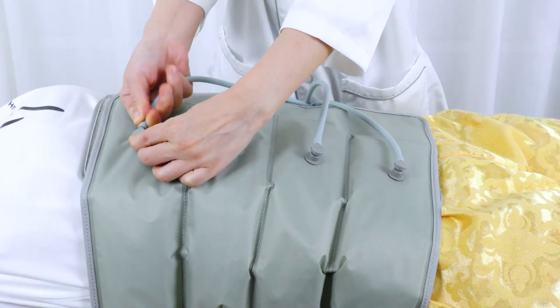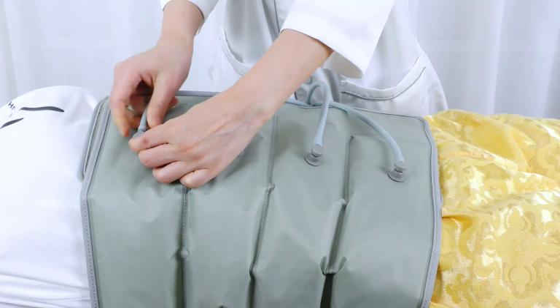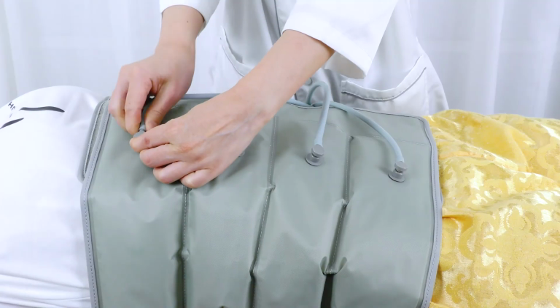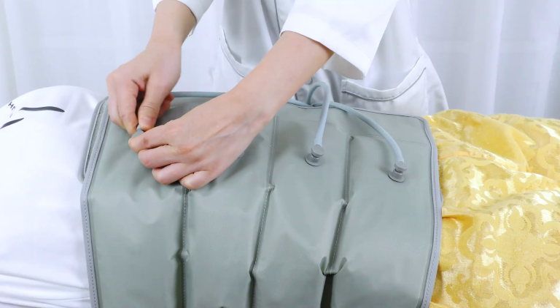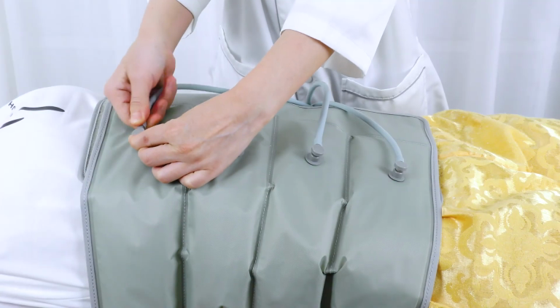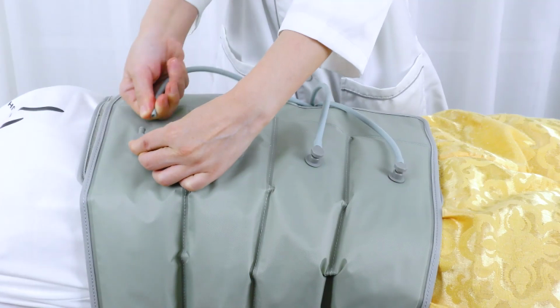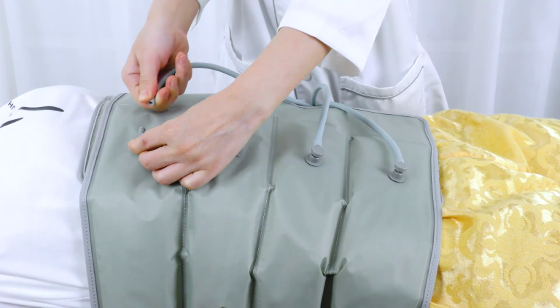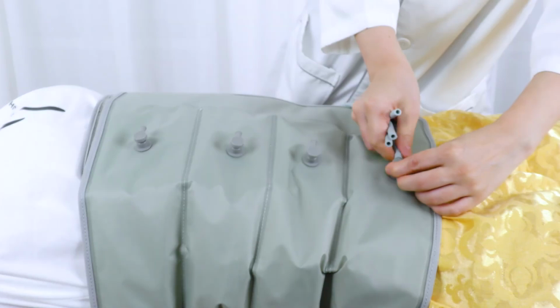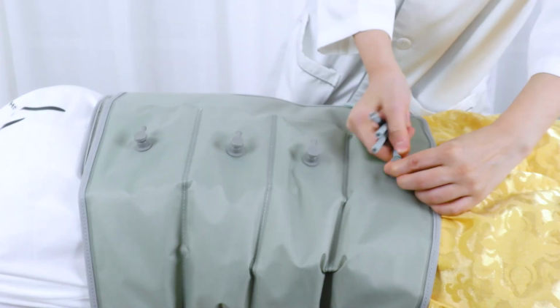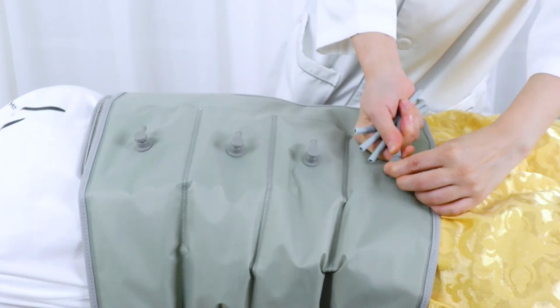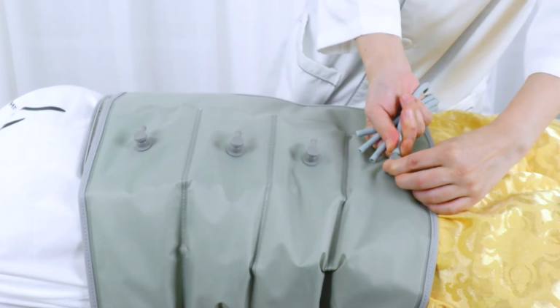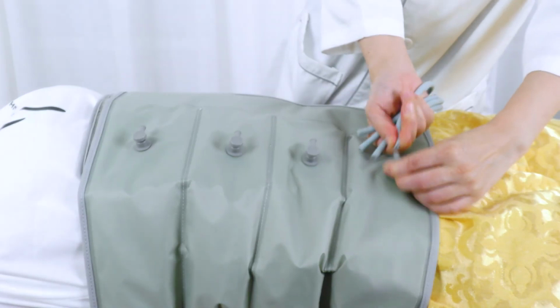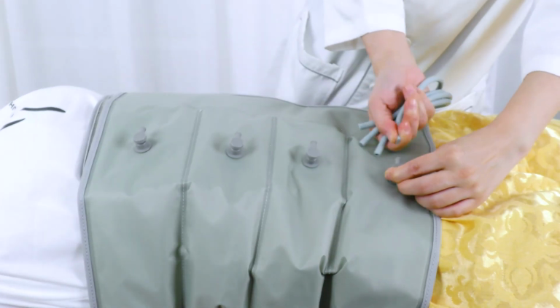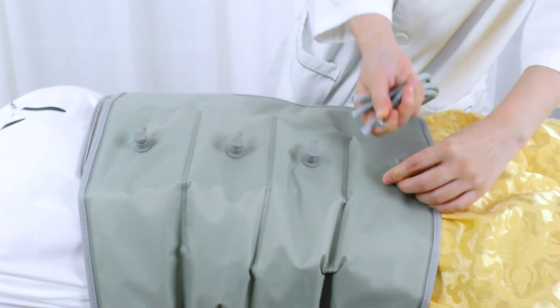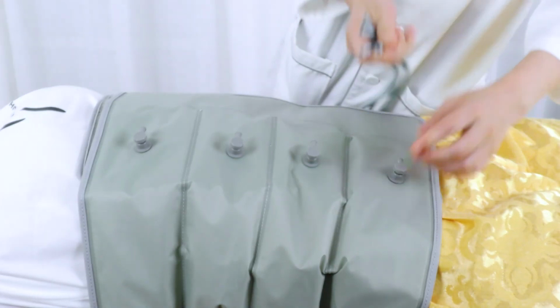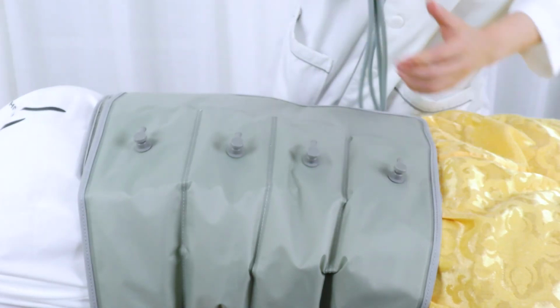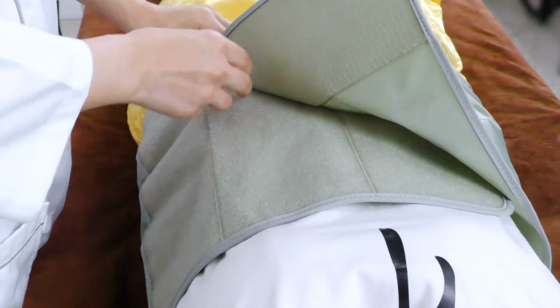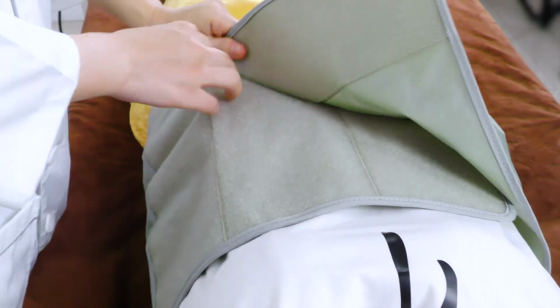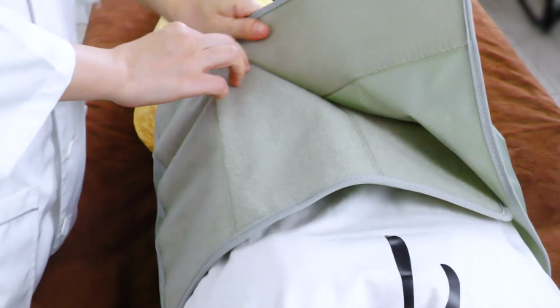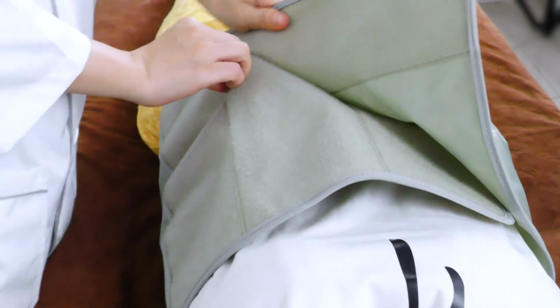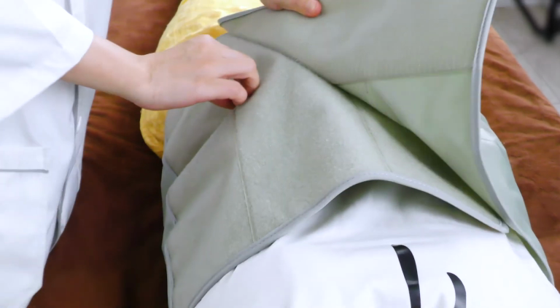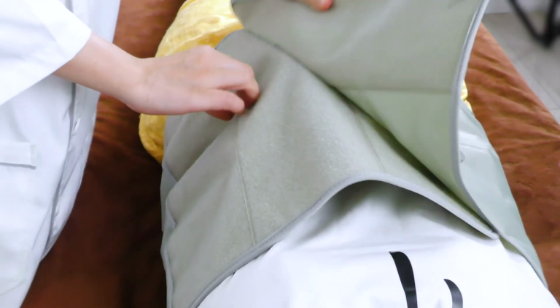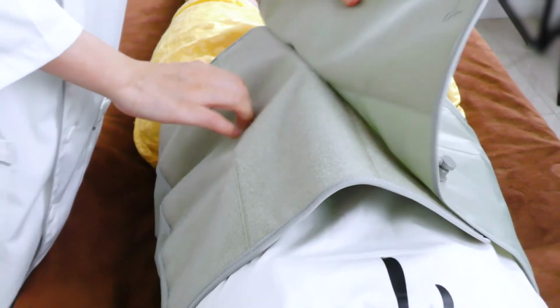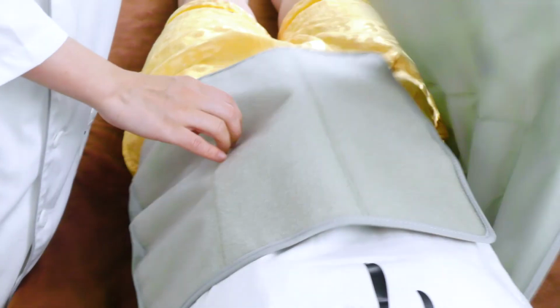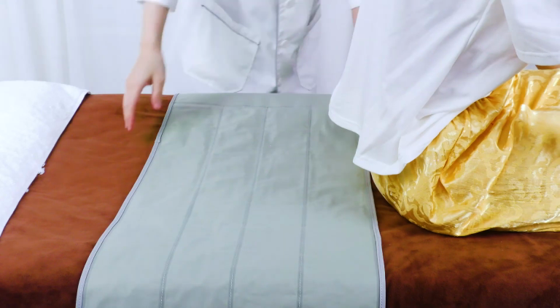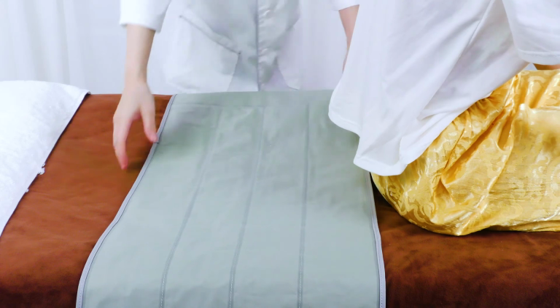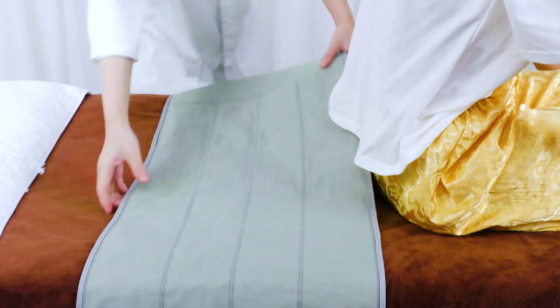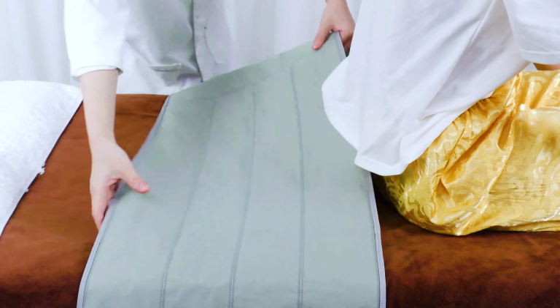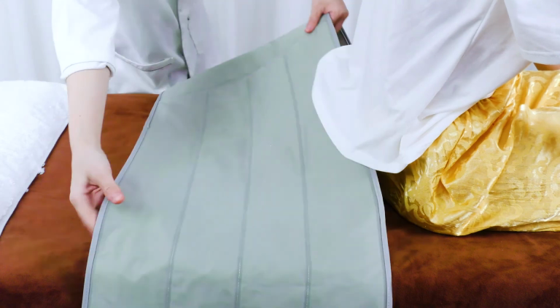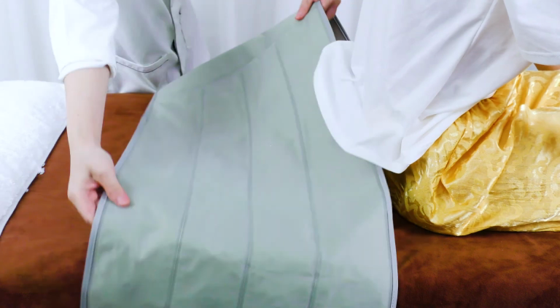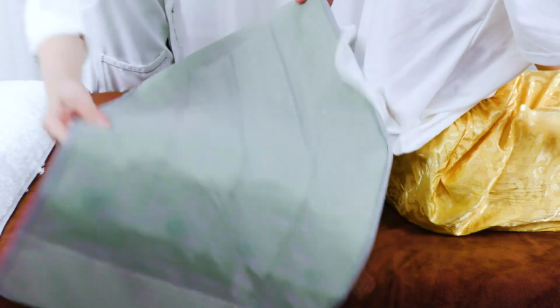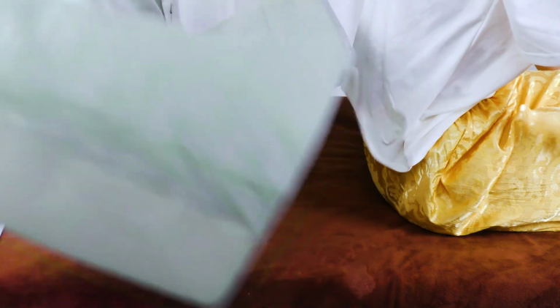Disconnect the balloon power cord with the waist balloon. Take off the waist balloon.